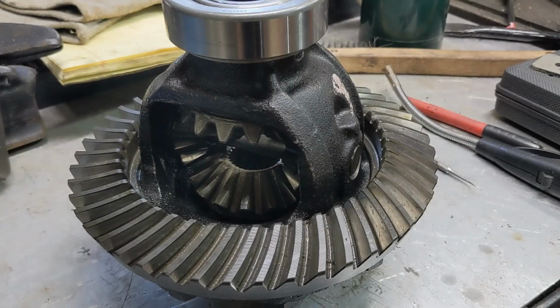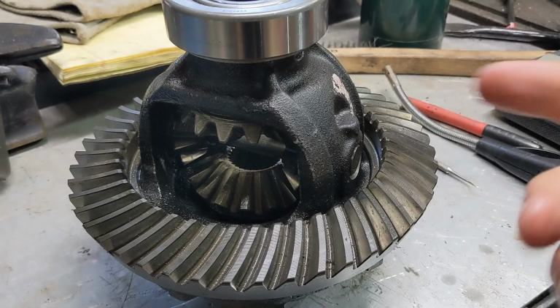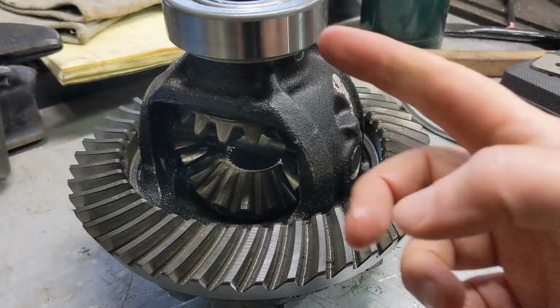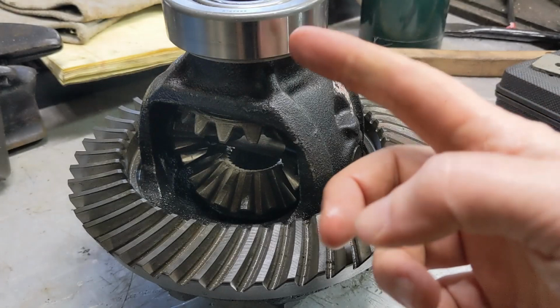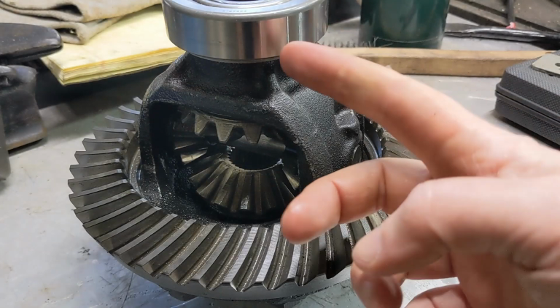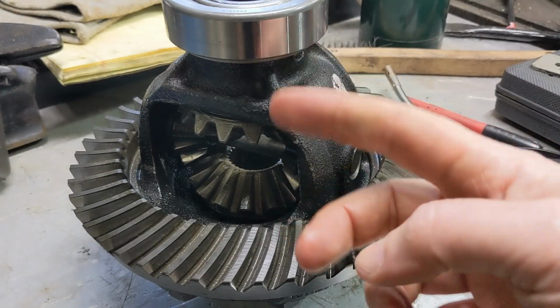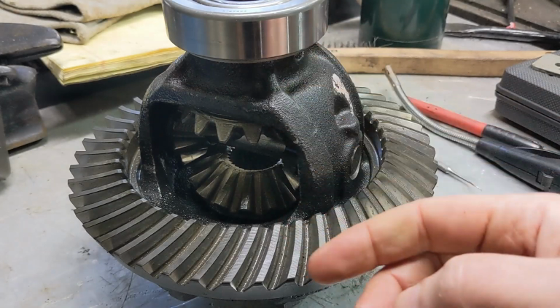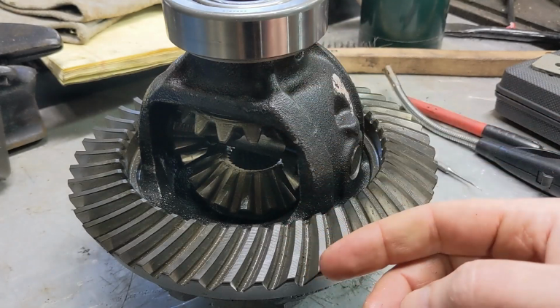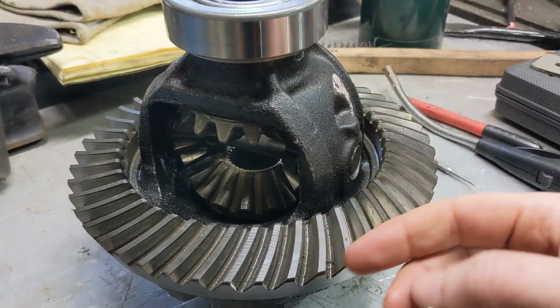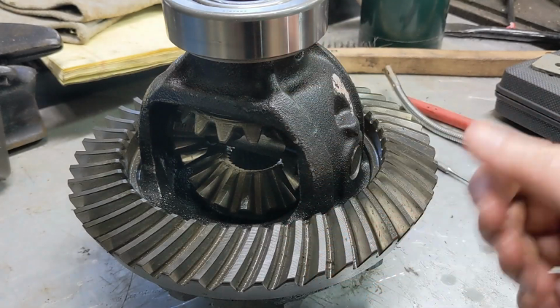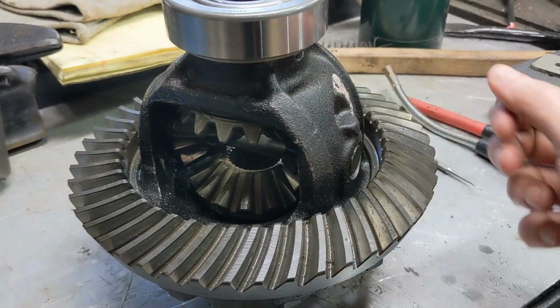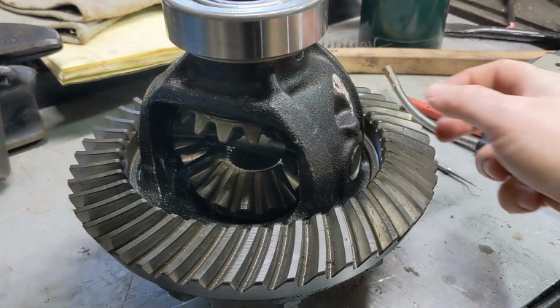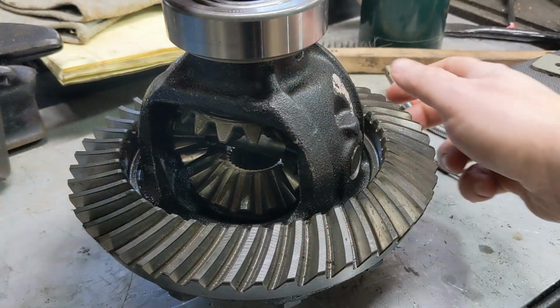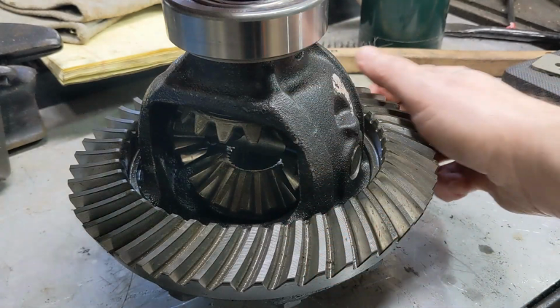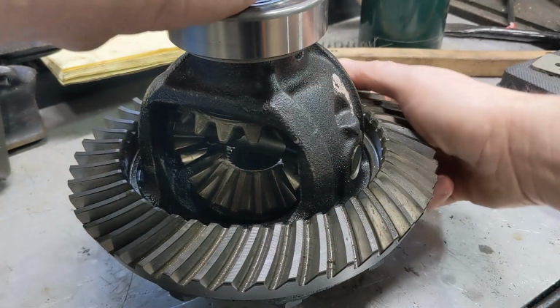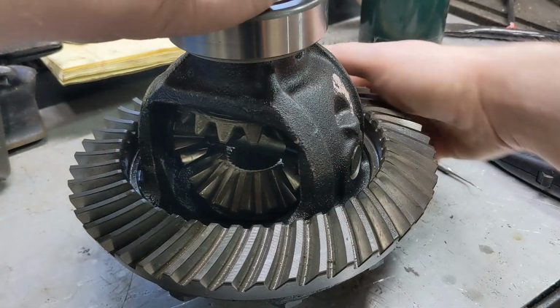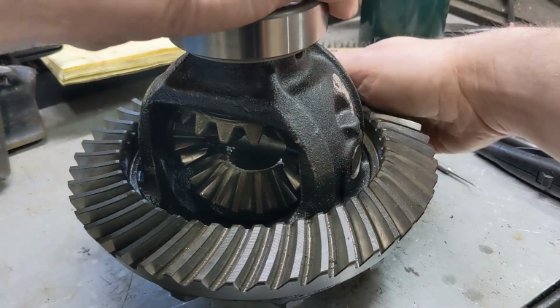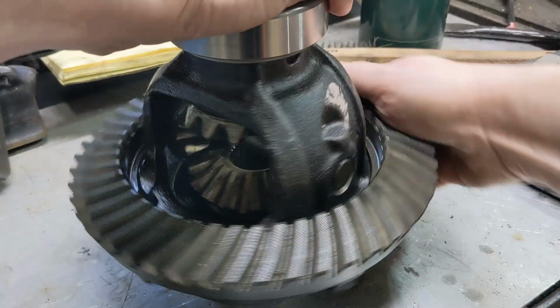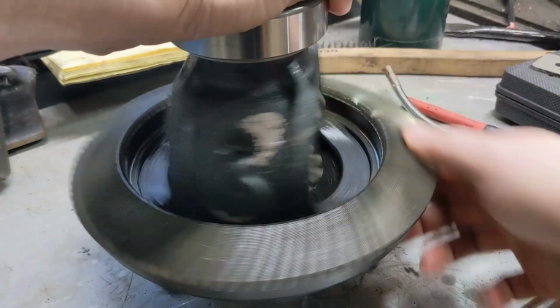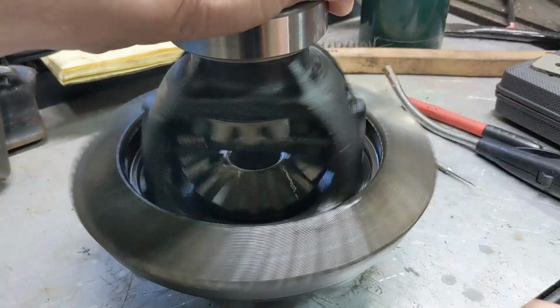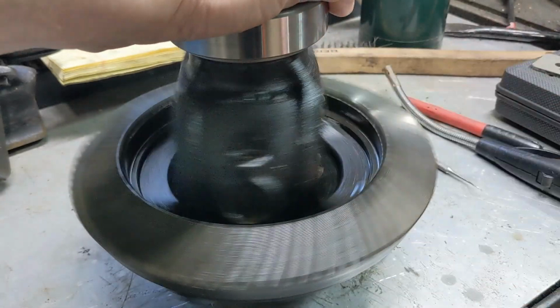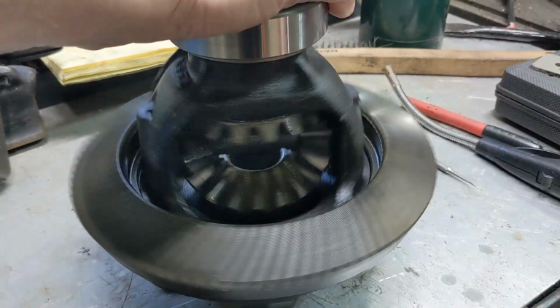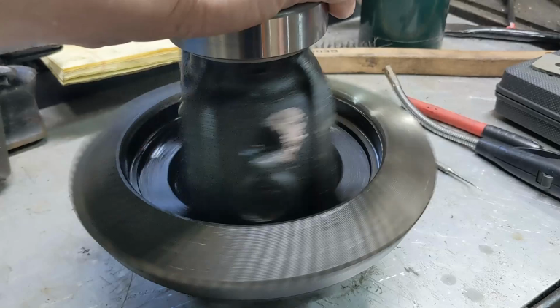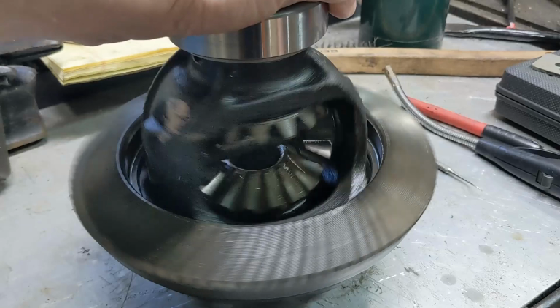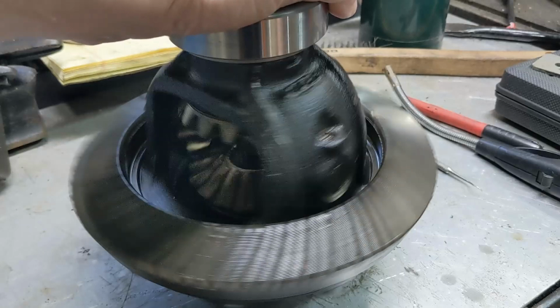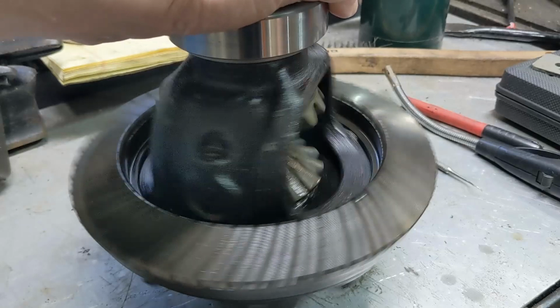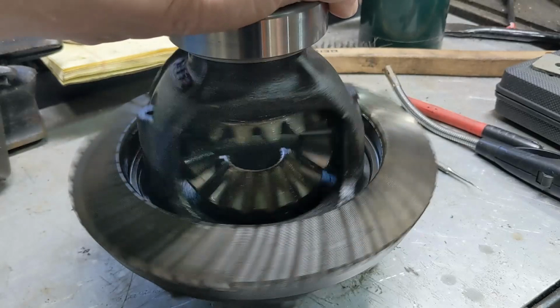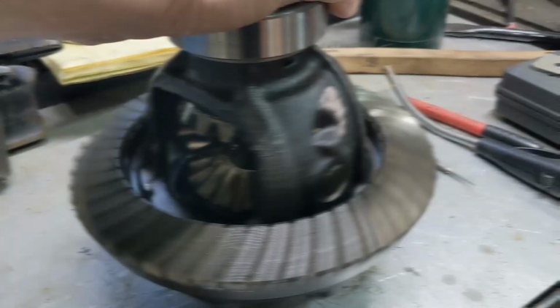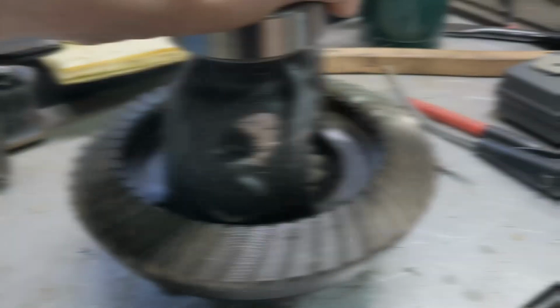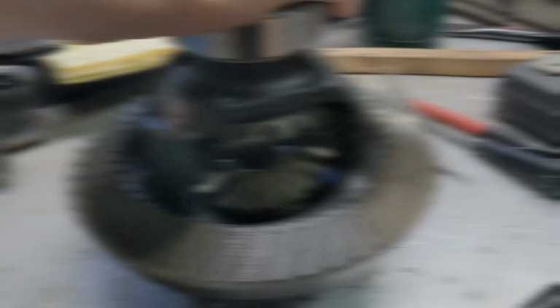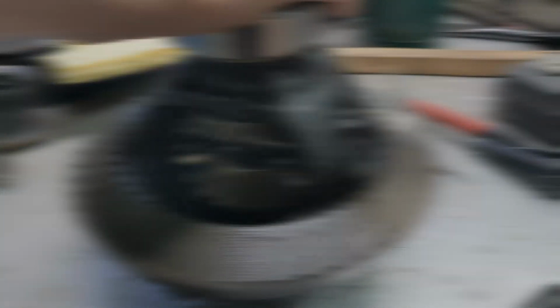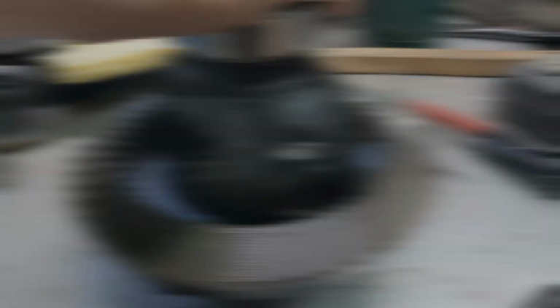Now that we've got both bearings on, it's ready to install. Thanks for watching.